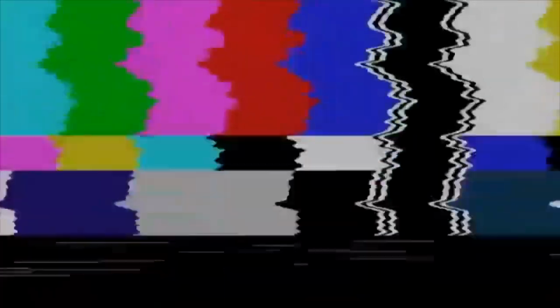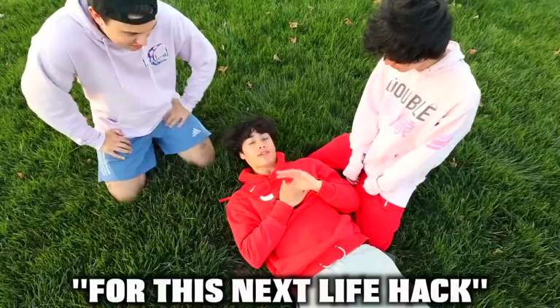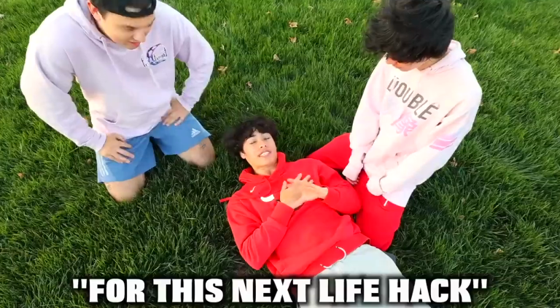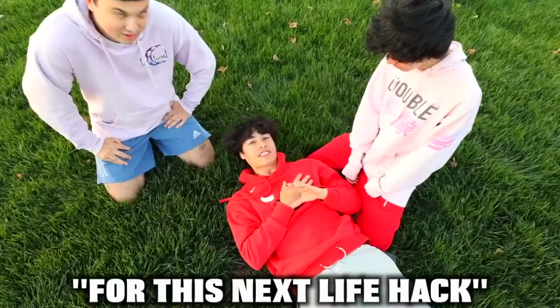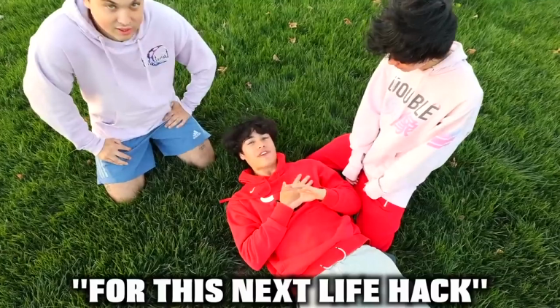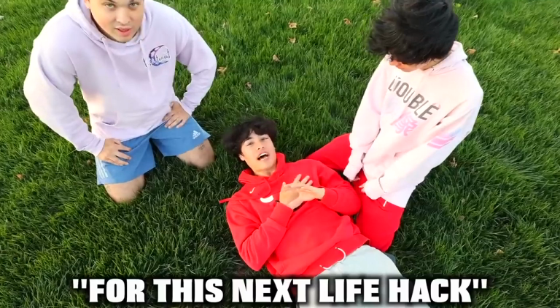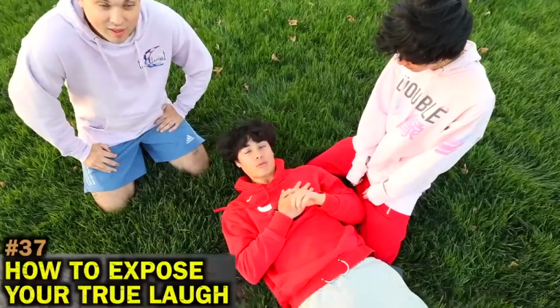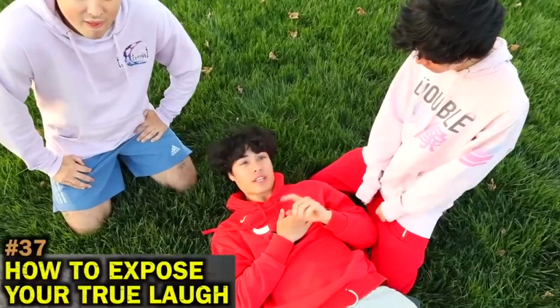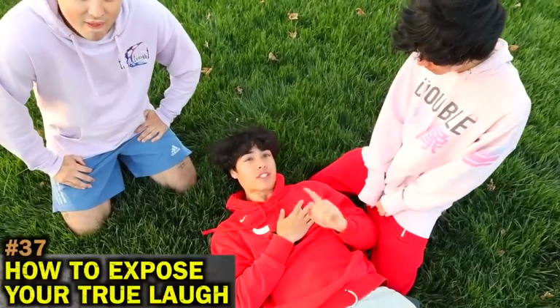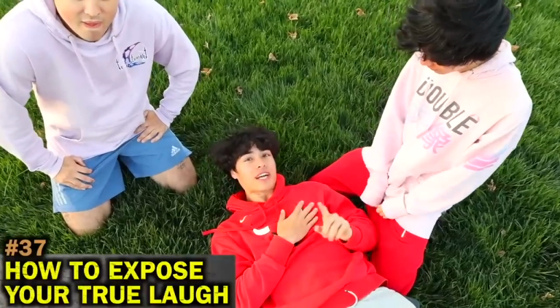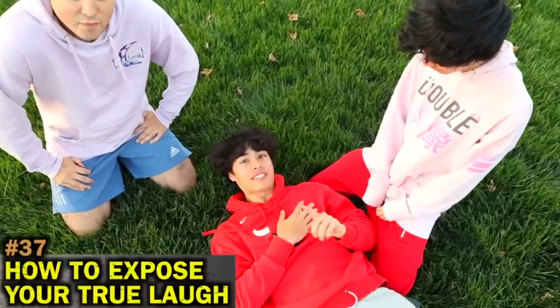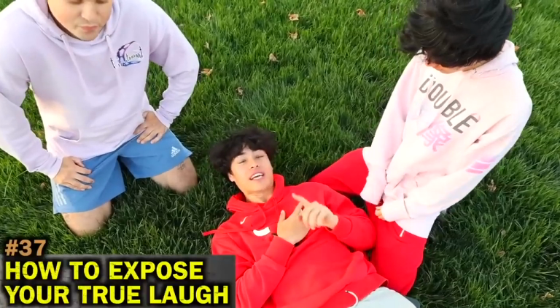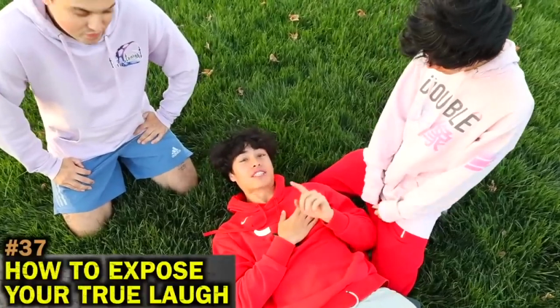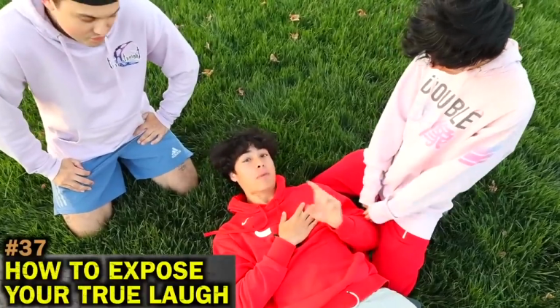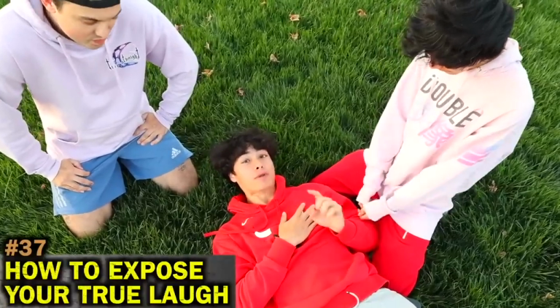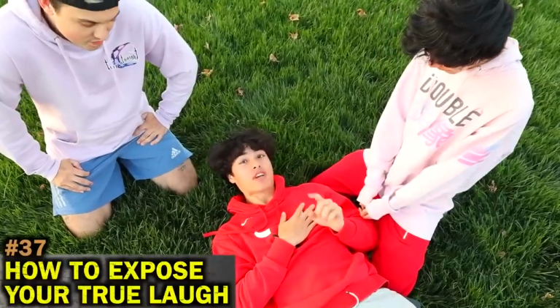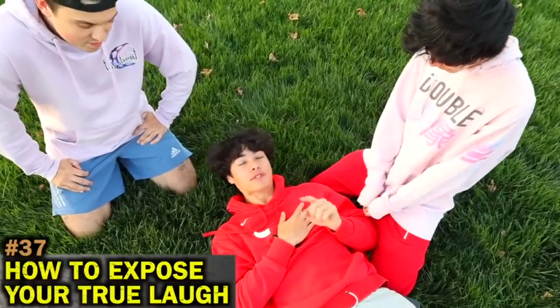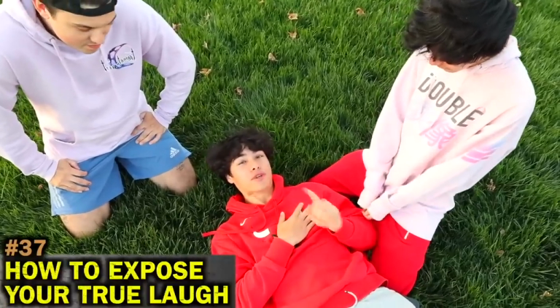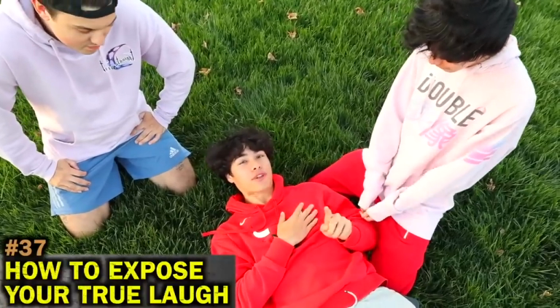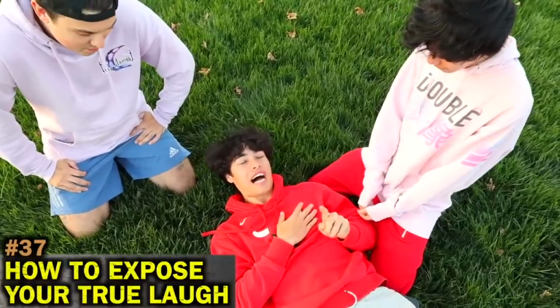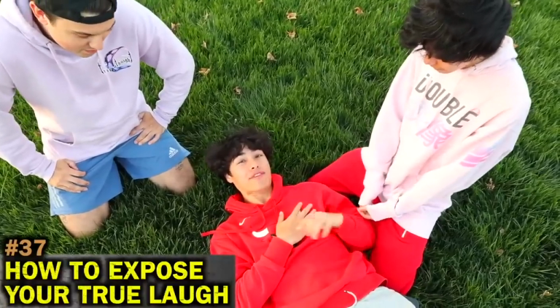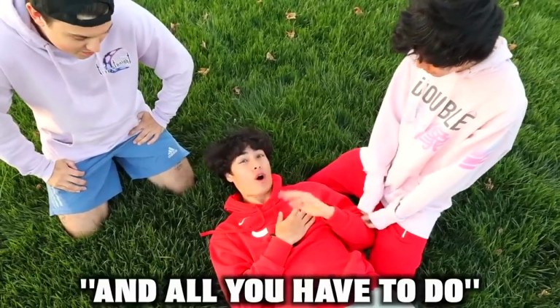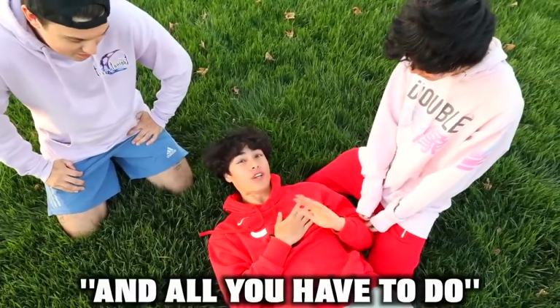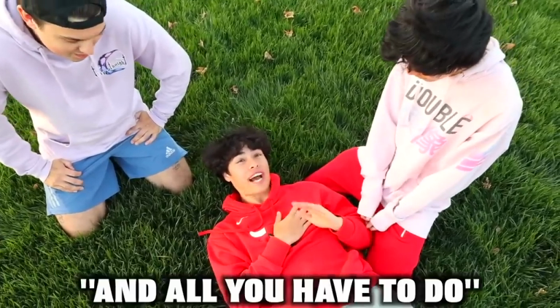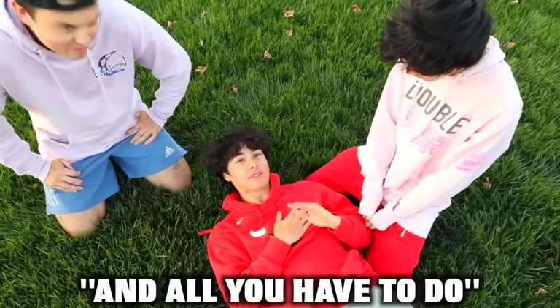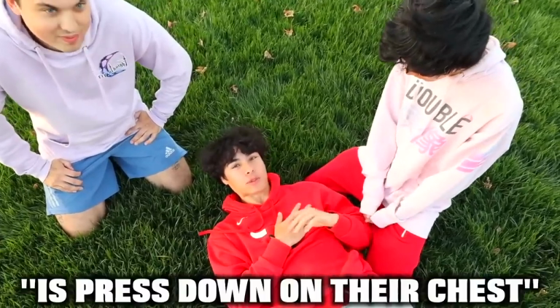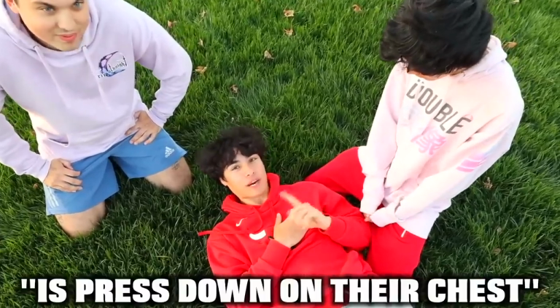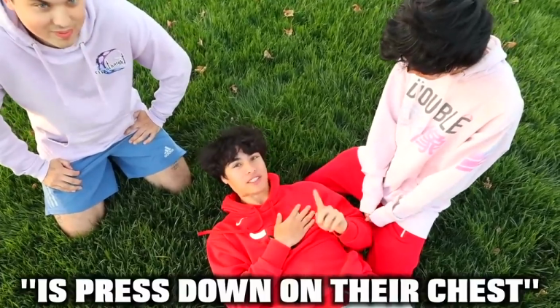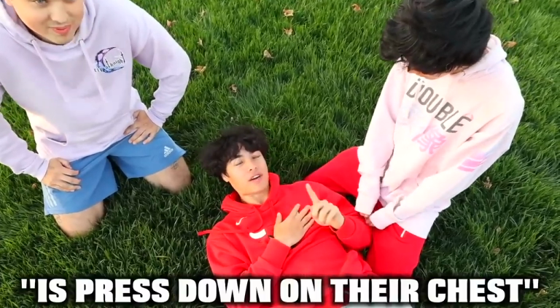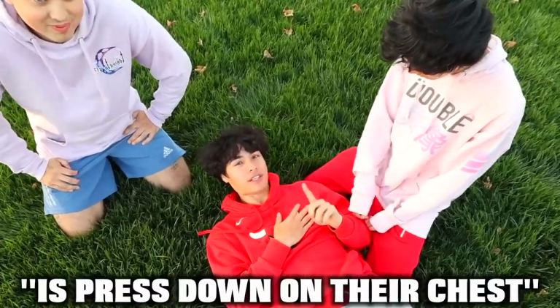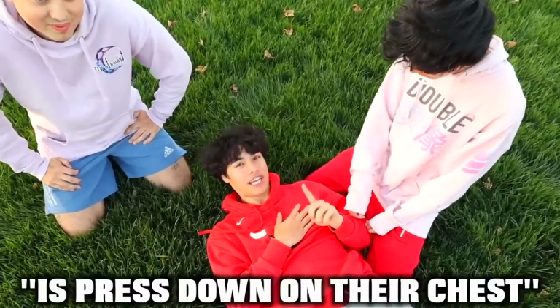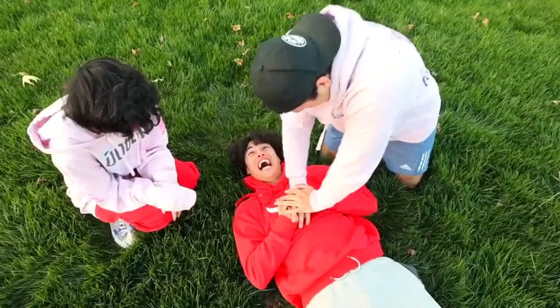For this next life hack, we're going to show you guys how to expose someone's true laugh. All you have to do is press down on their chest.